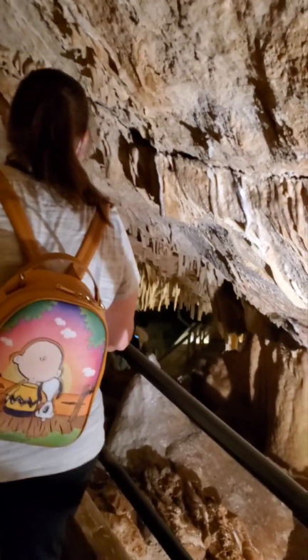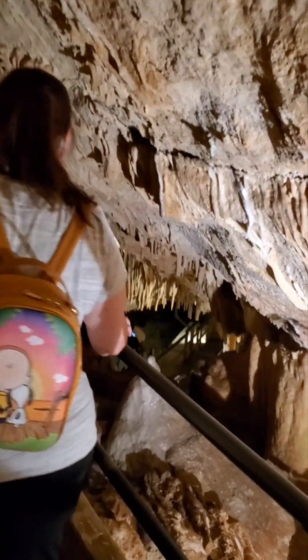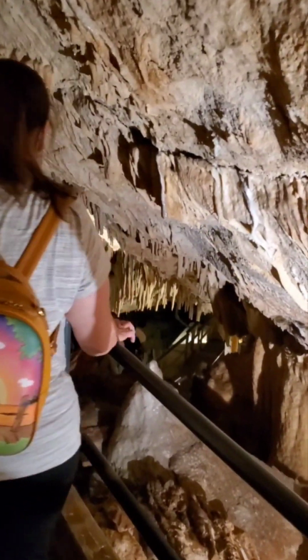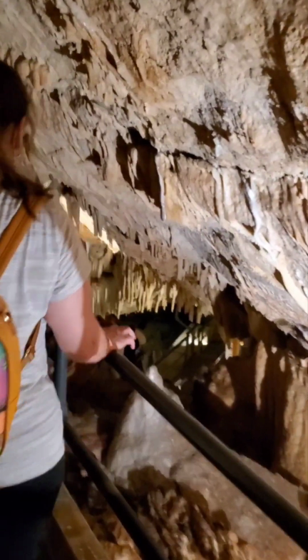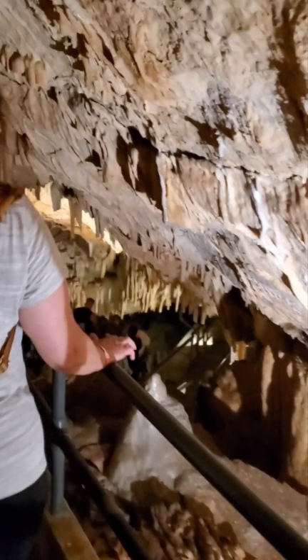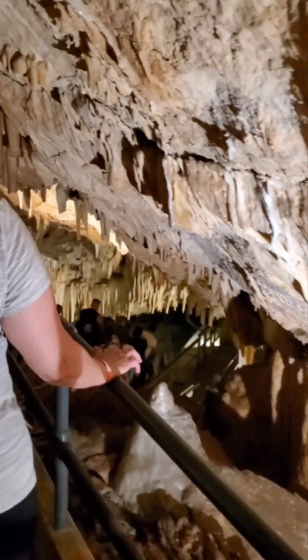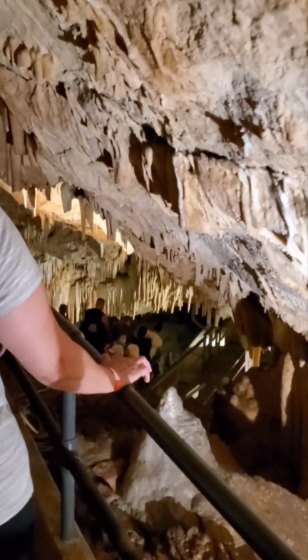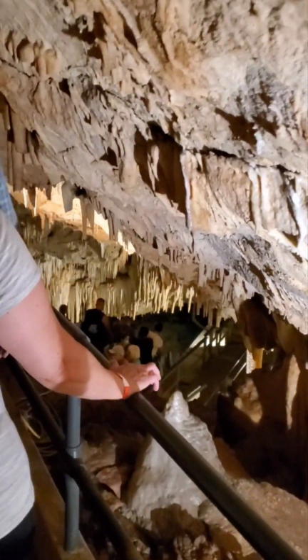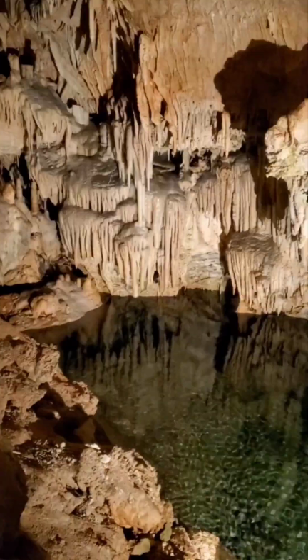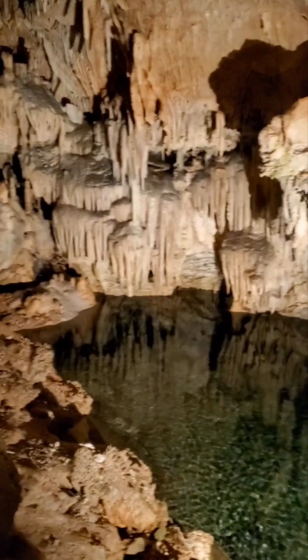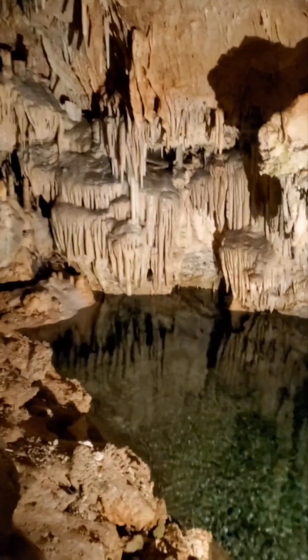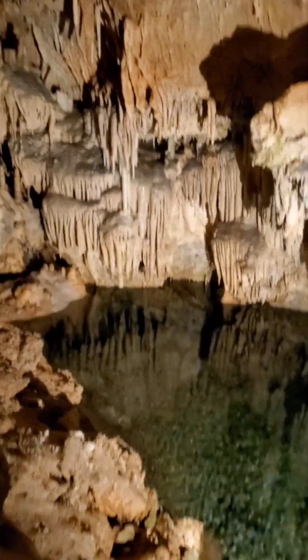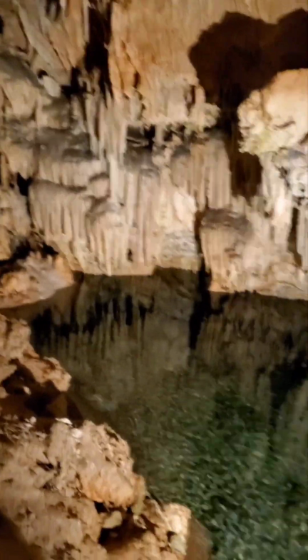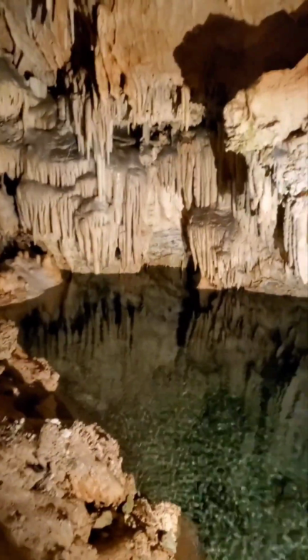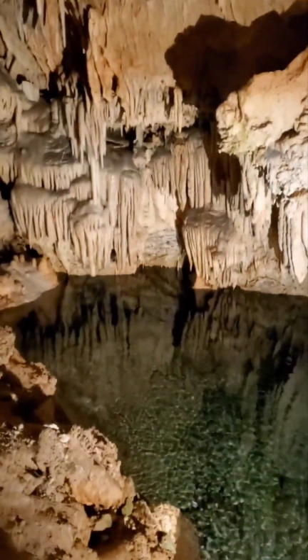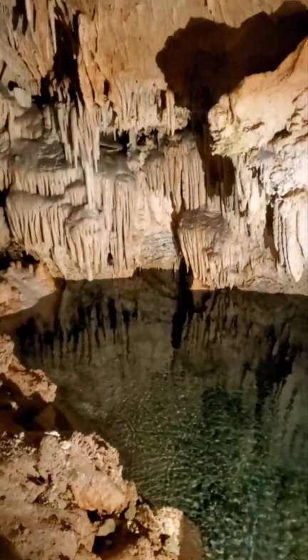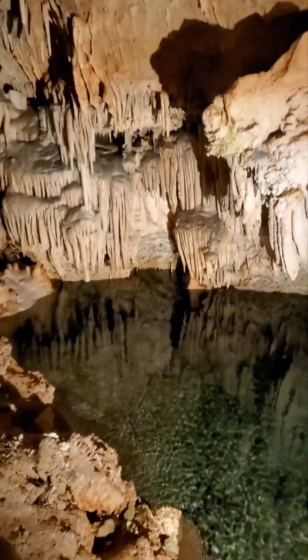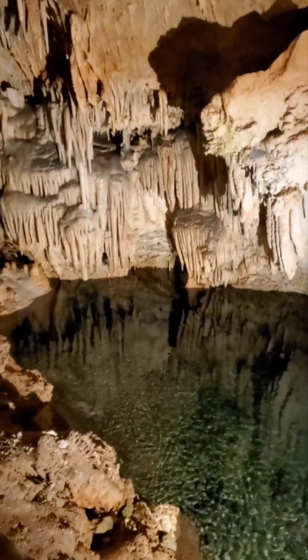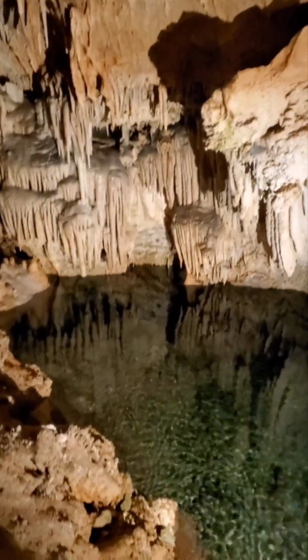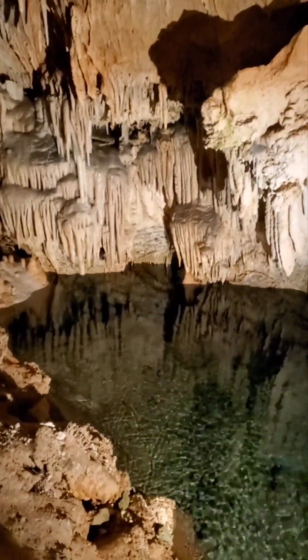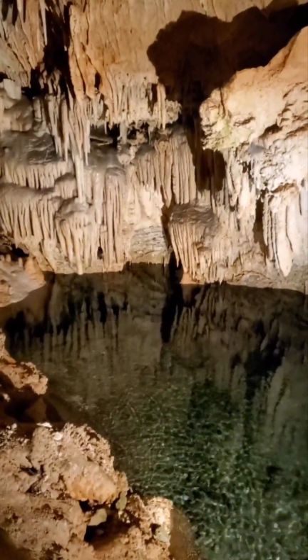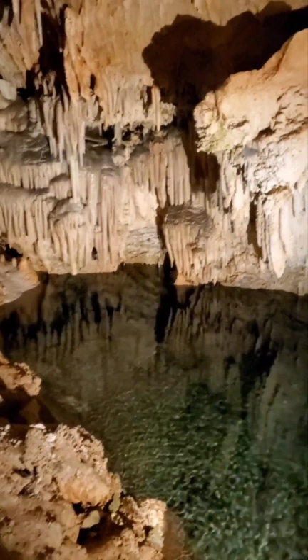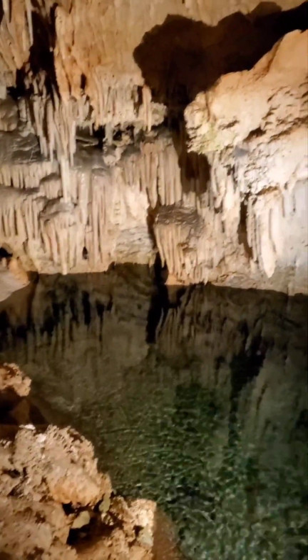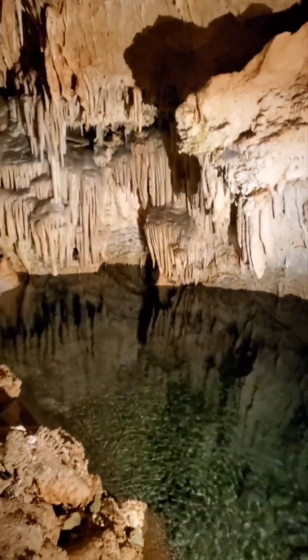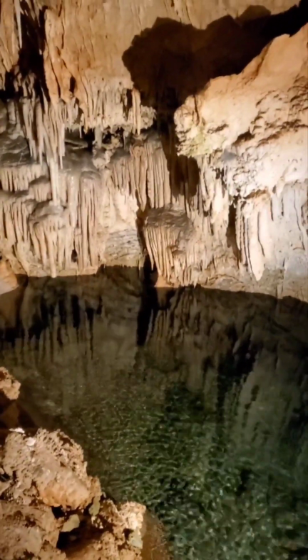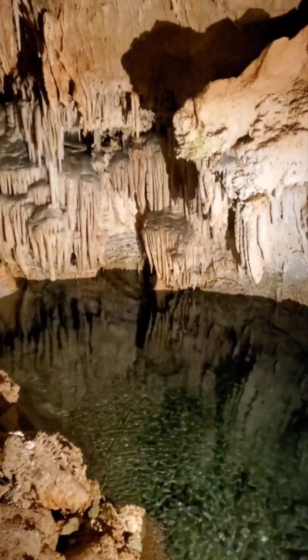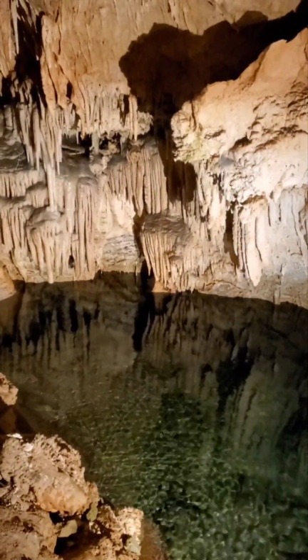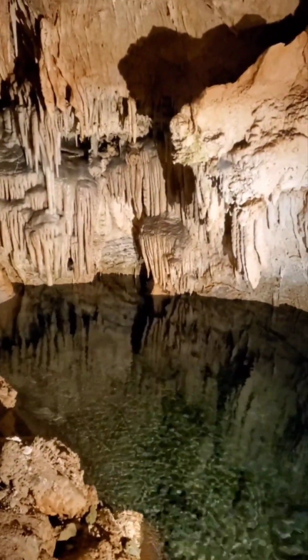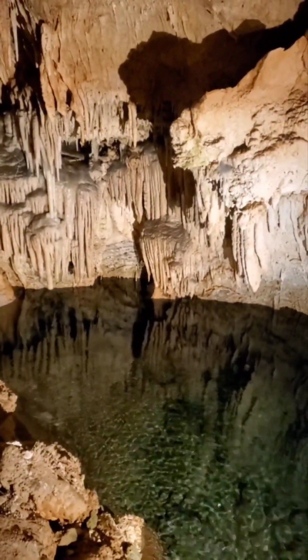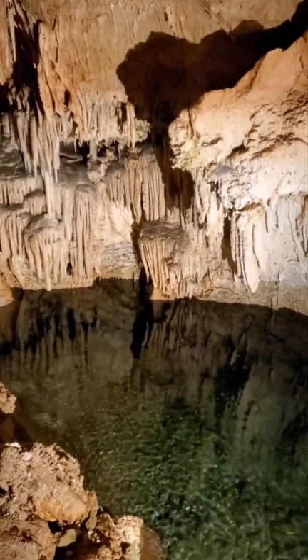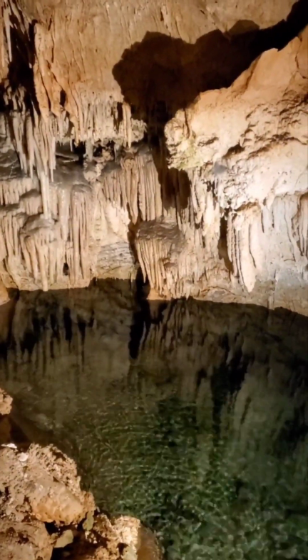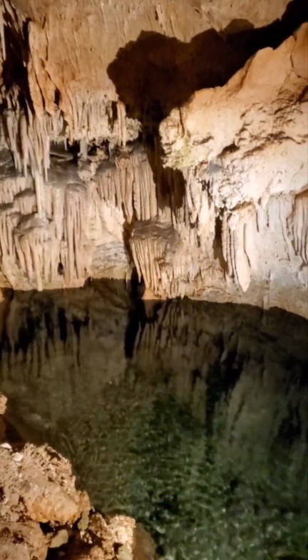Headed down some more. Here we are down at the bottom of the cave.